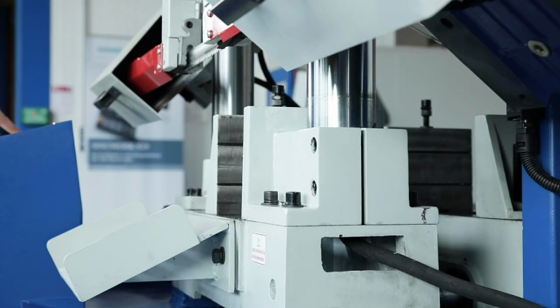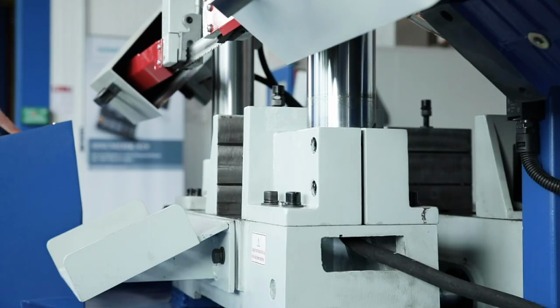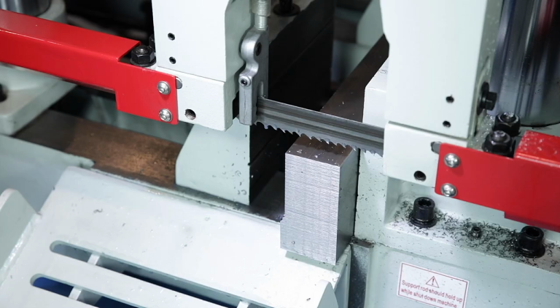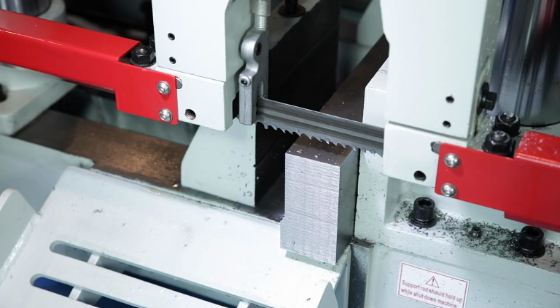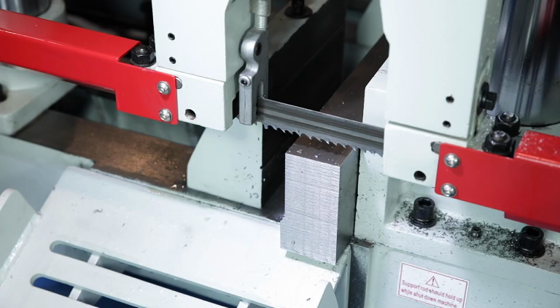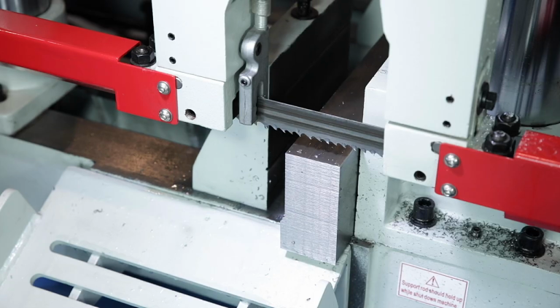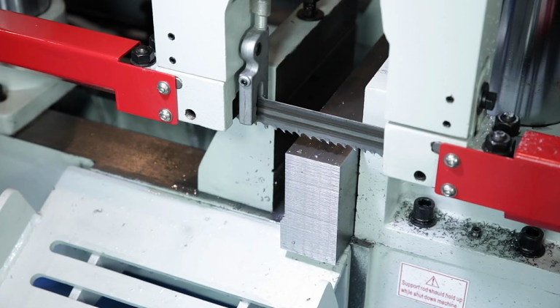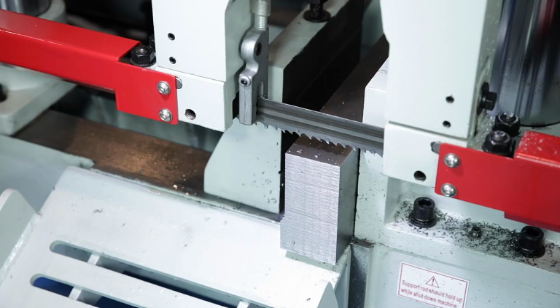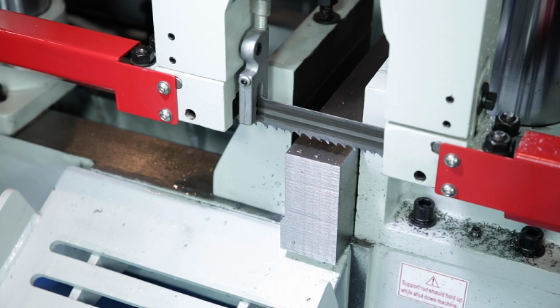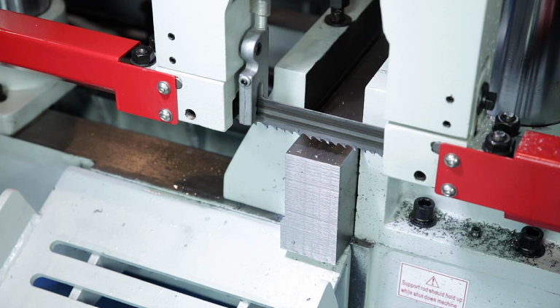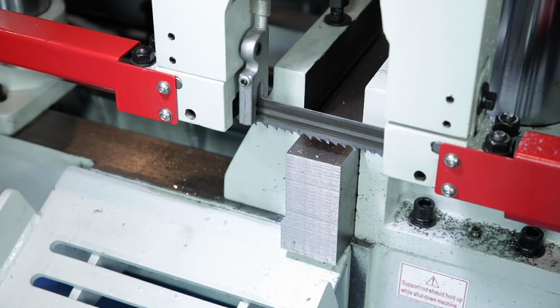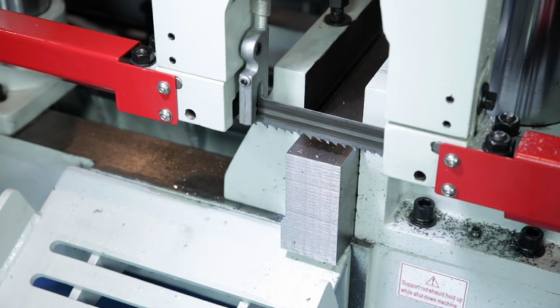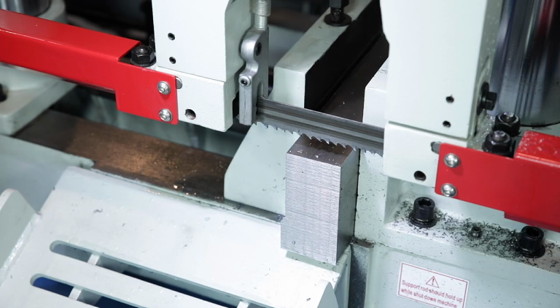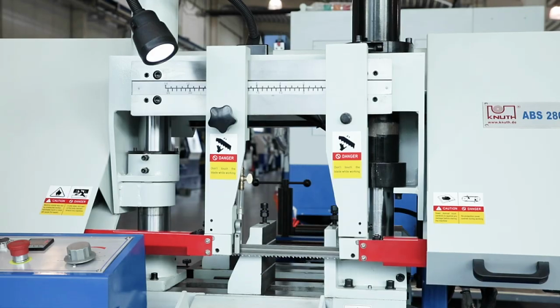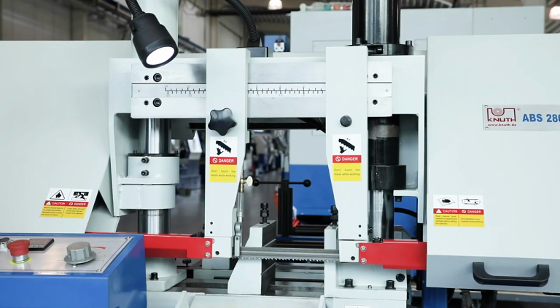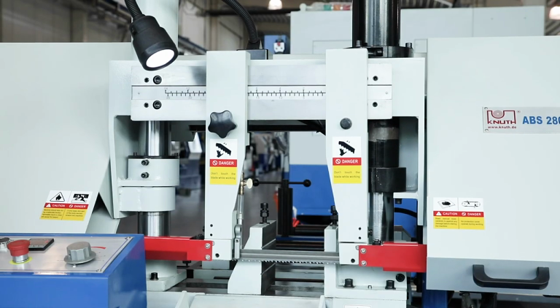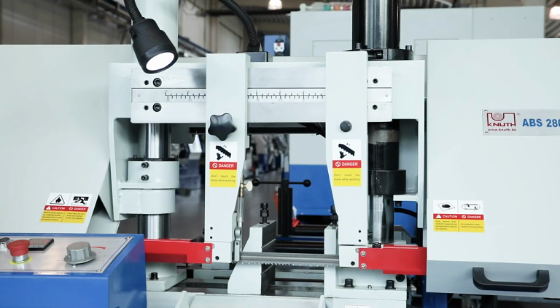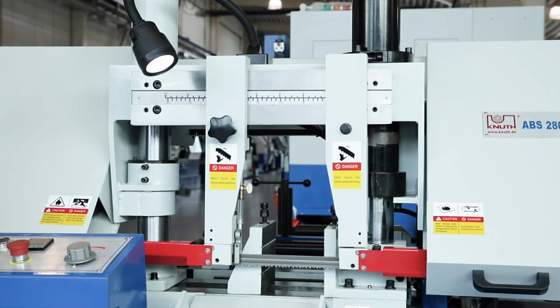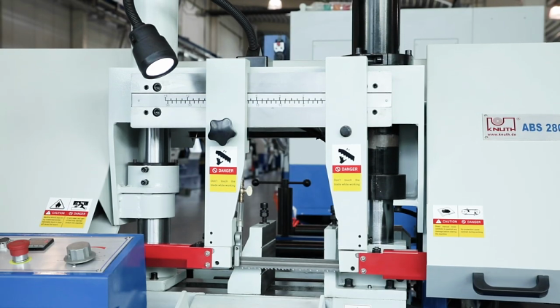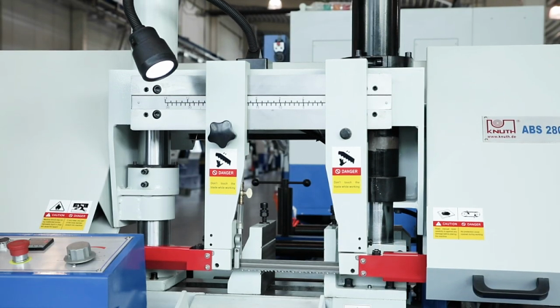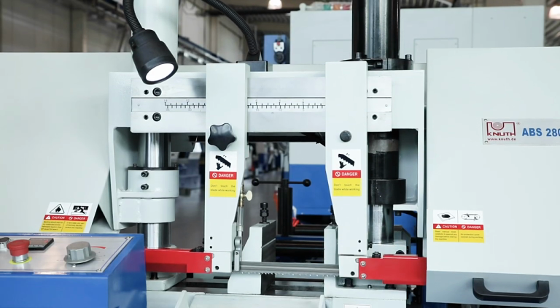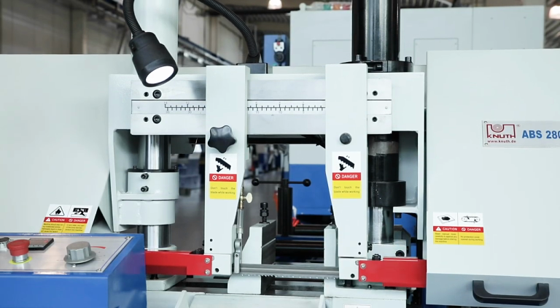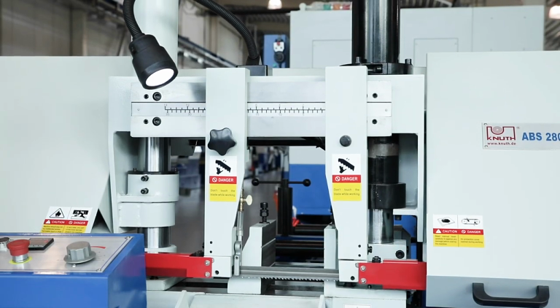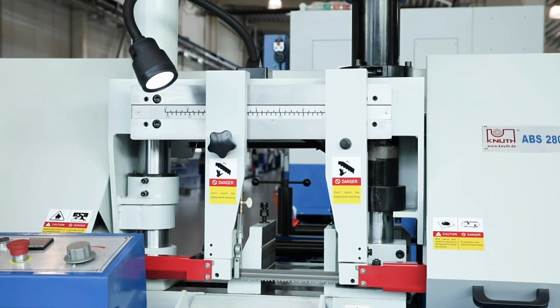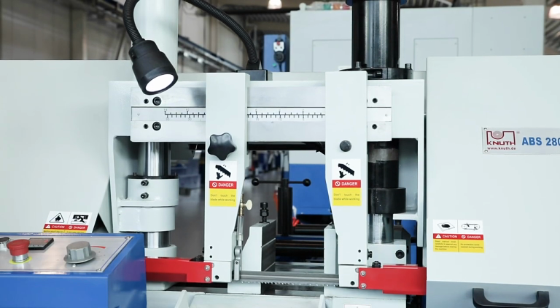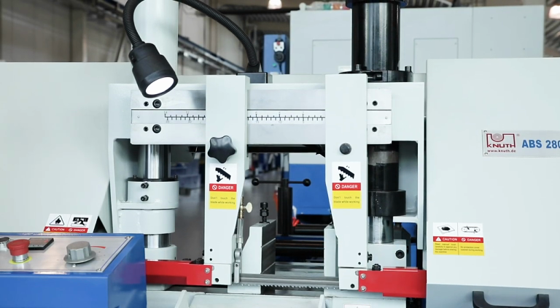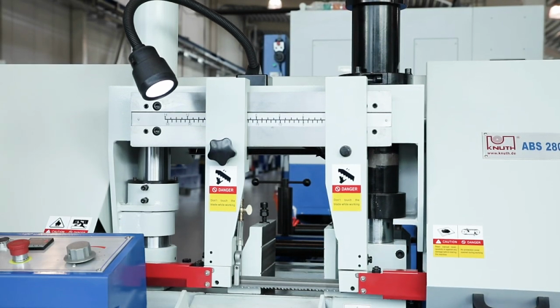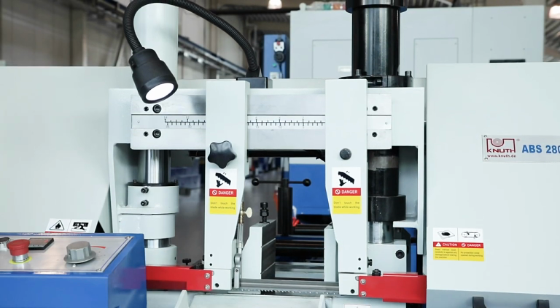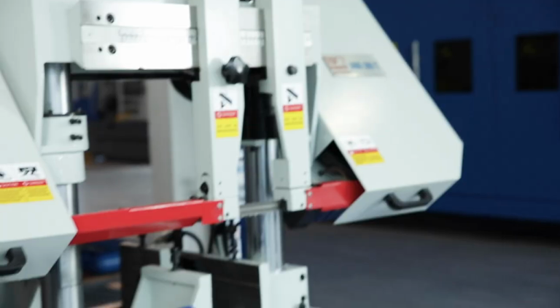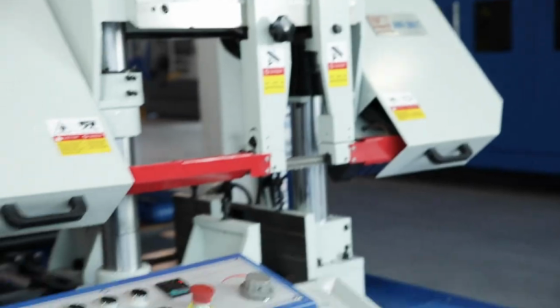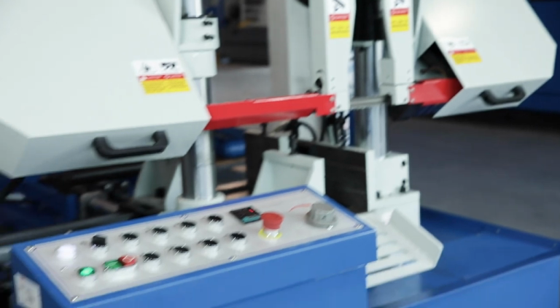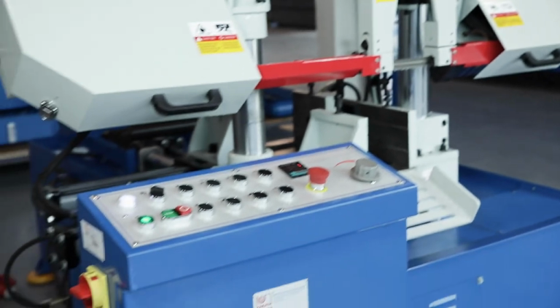In addition, the hydraulic cylinder for the saw frame feed is fully integrated as part of the column guide, torsion resistant and perfectly balanced.